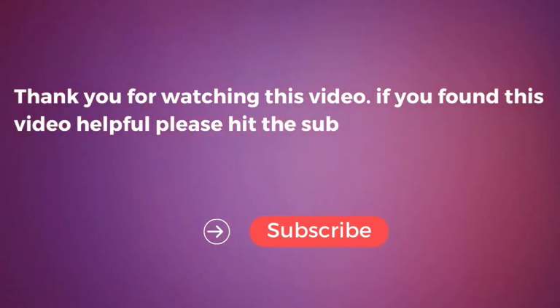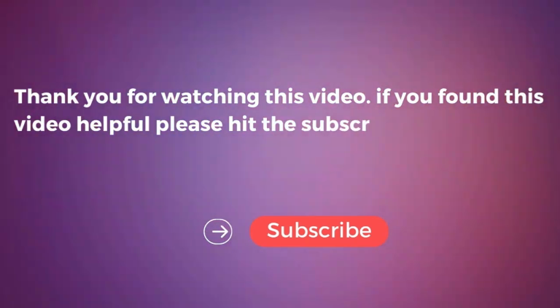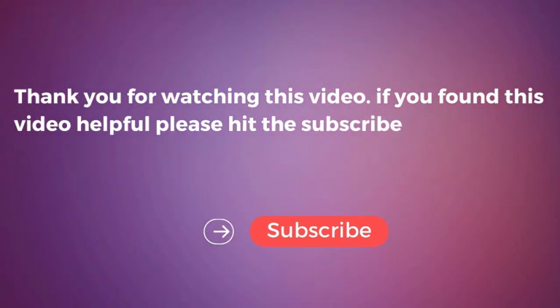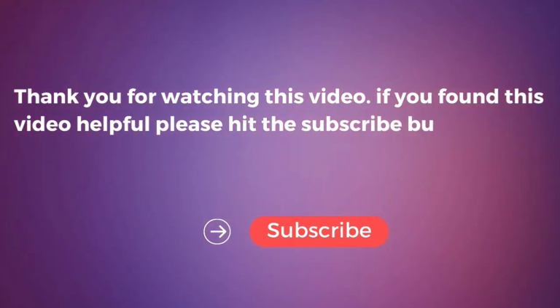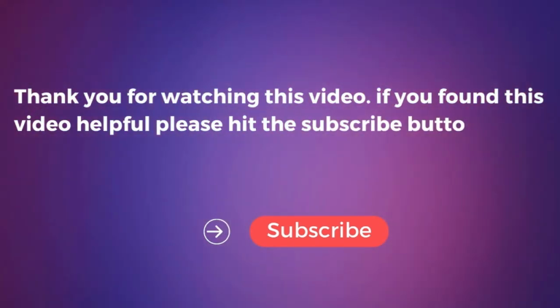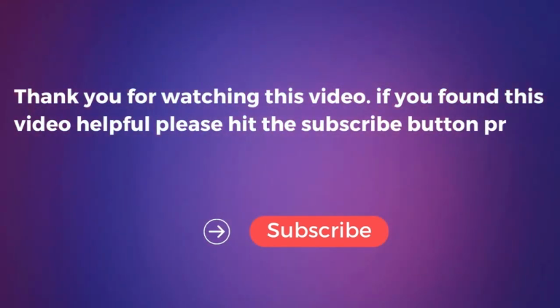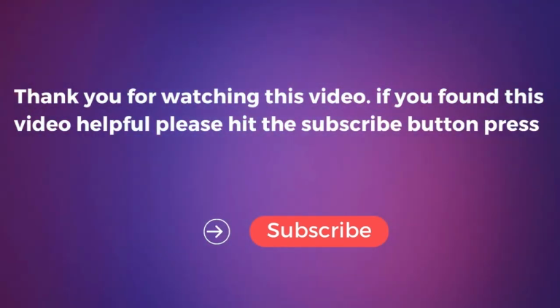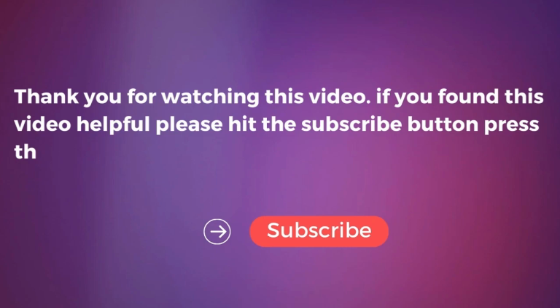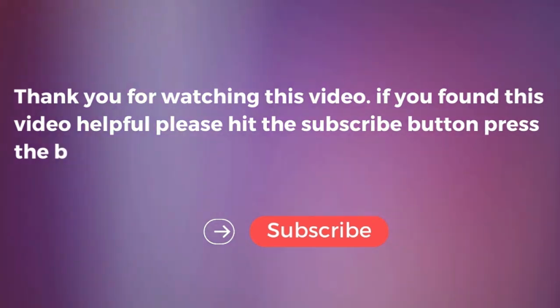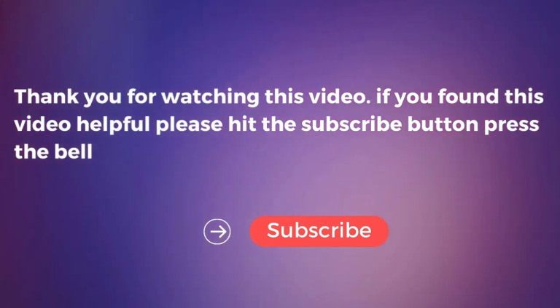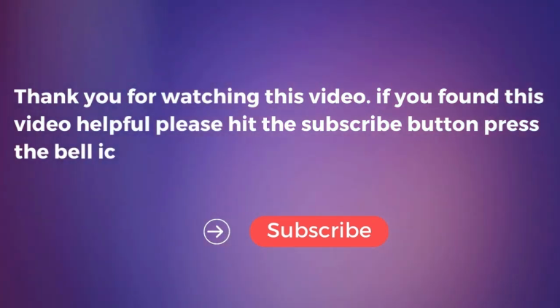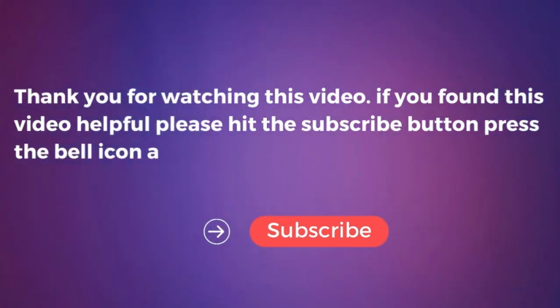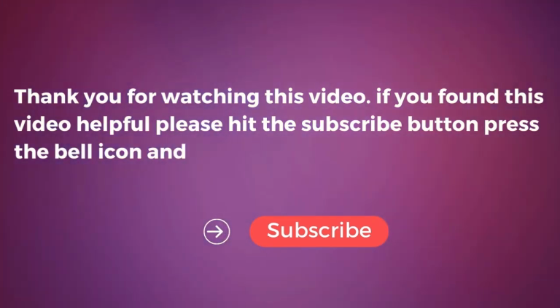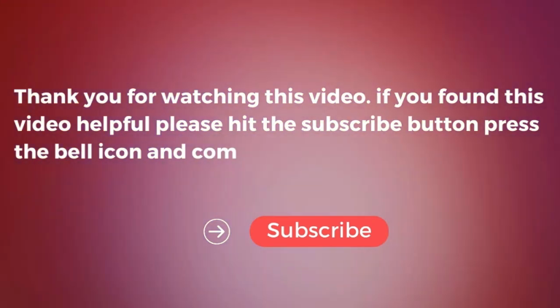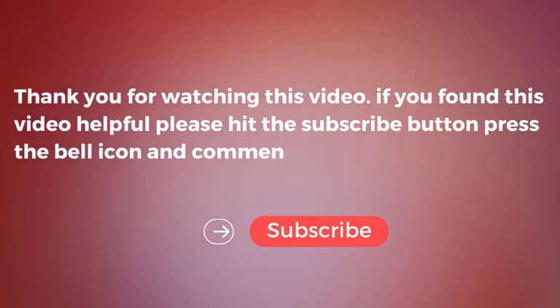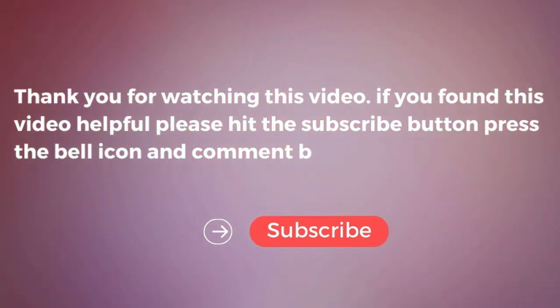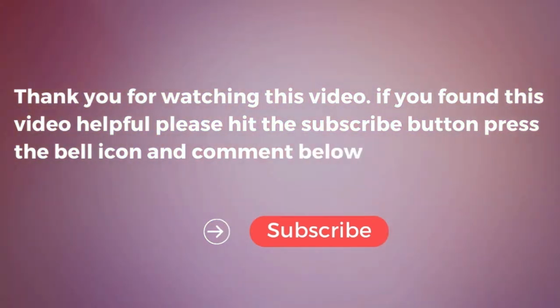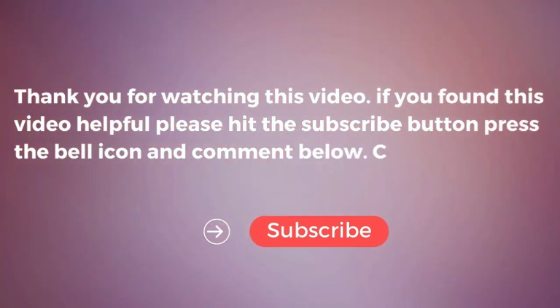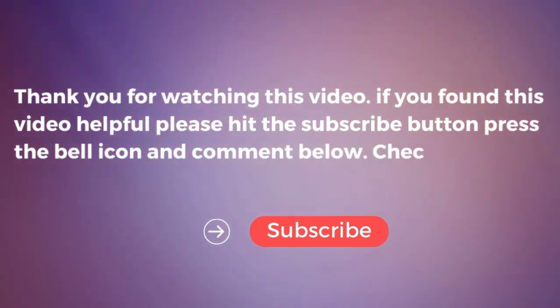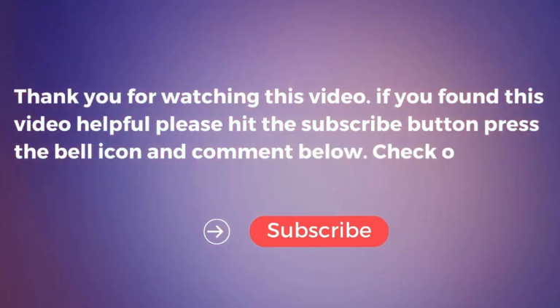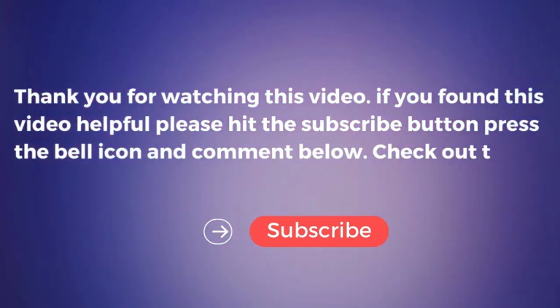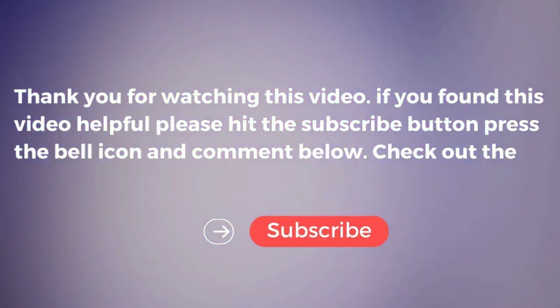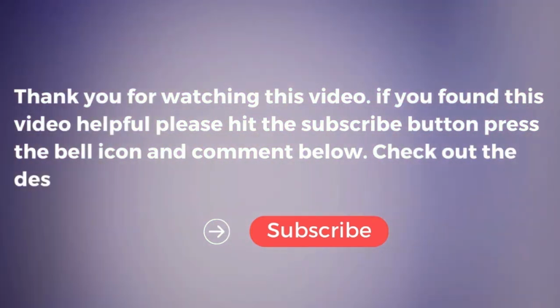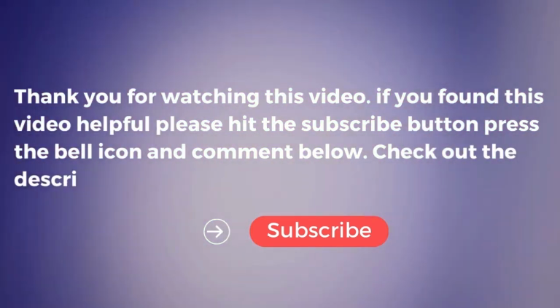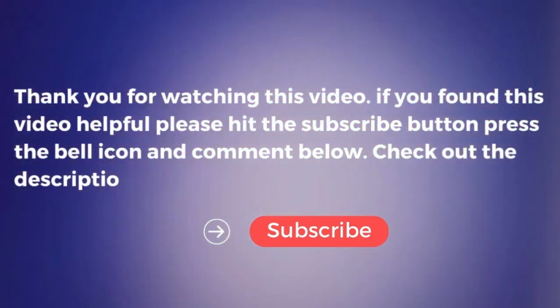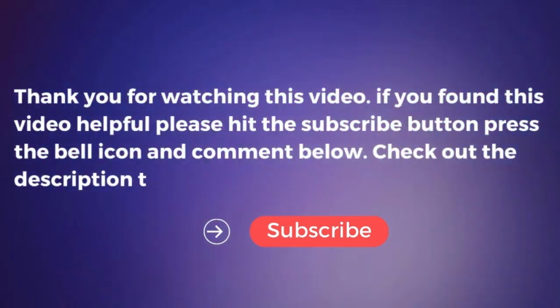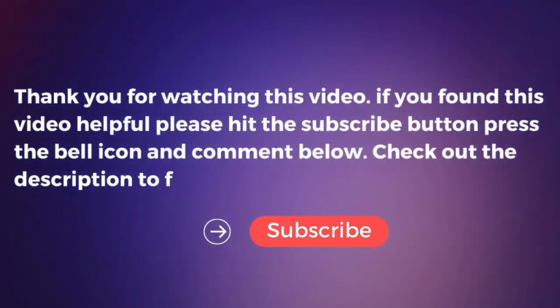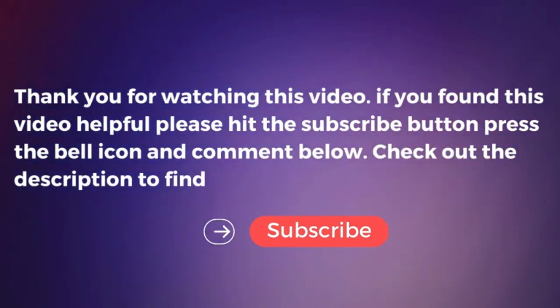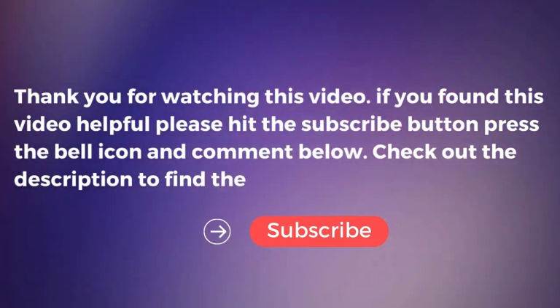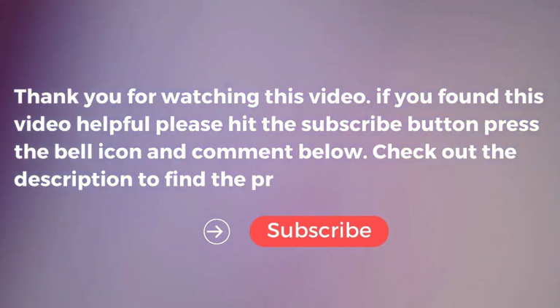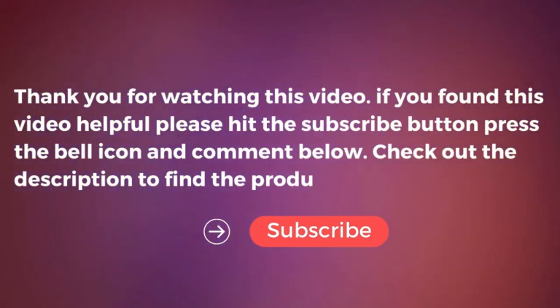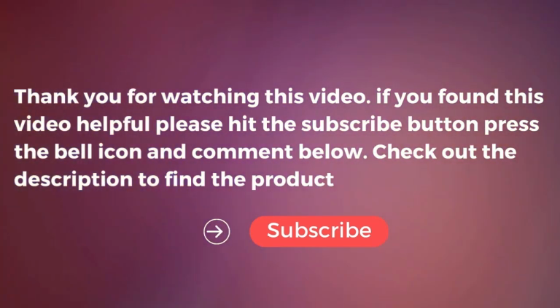Like the subscribe button, press the bell icon, and comment below. Check out the description to find the product links.